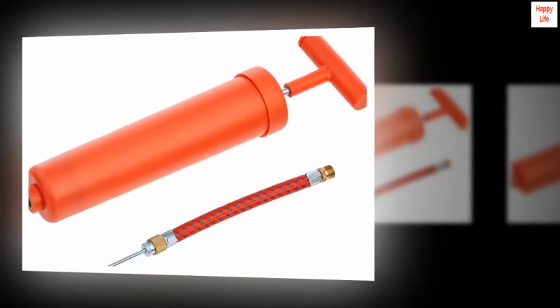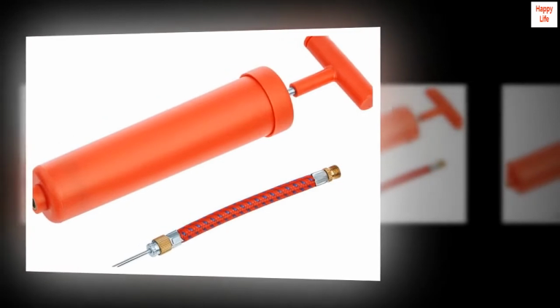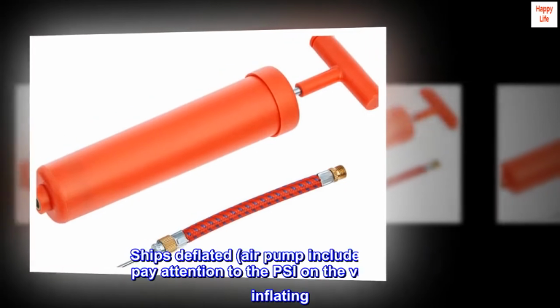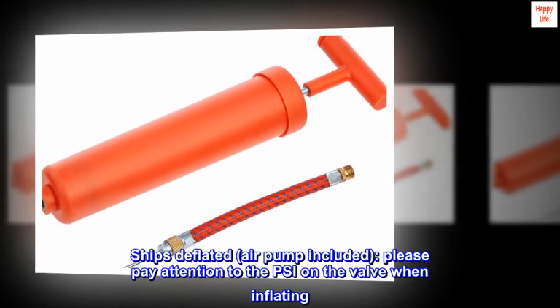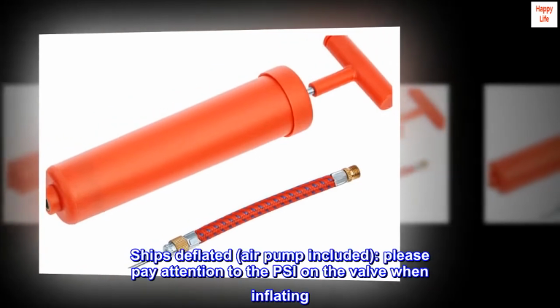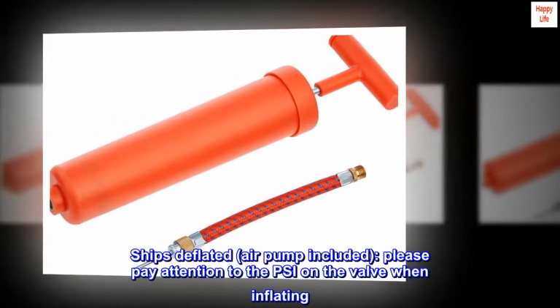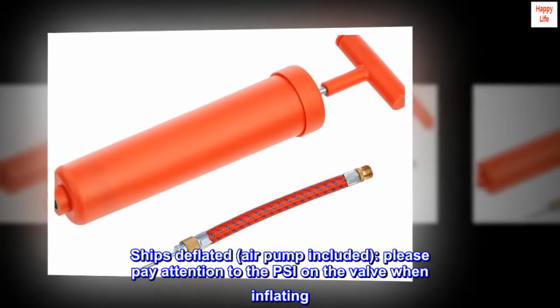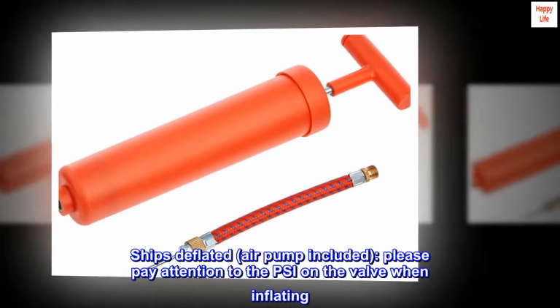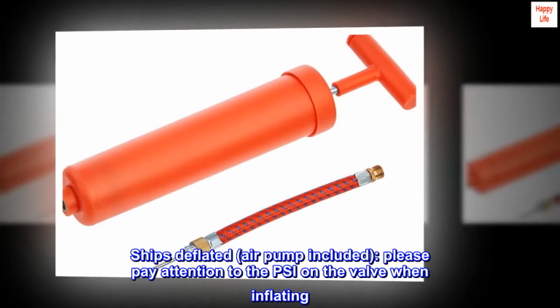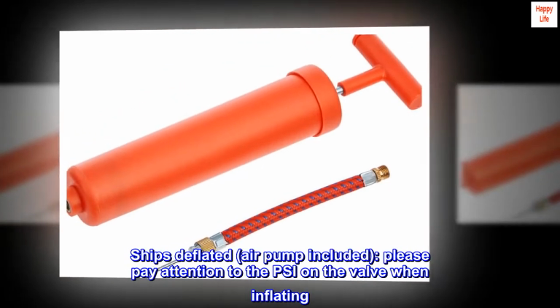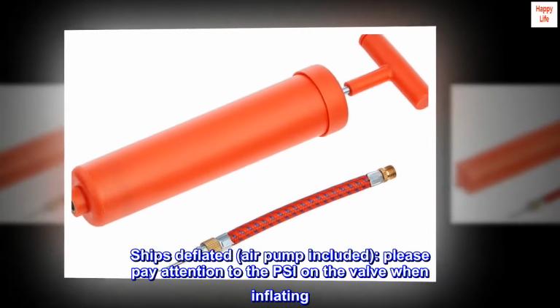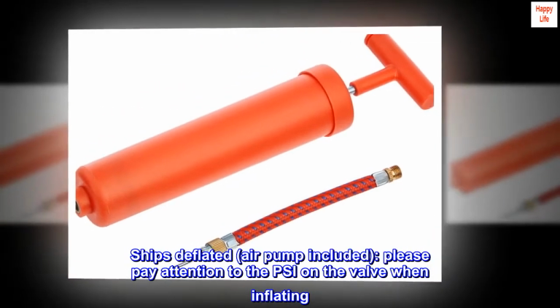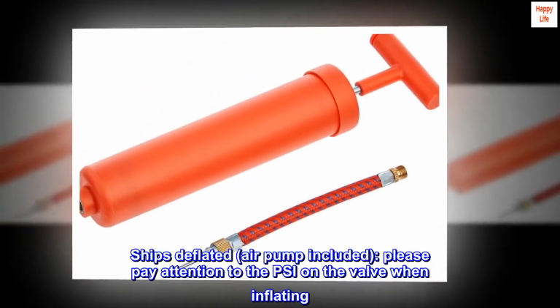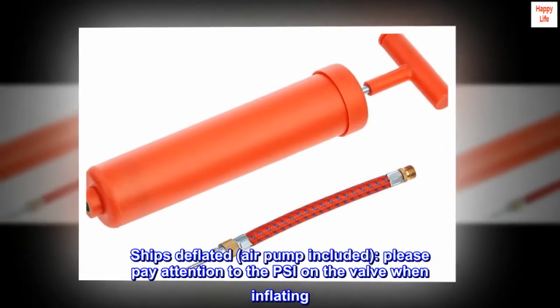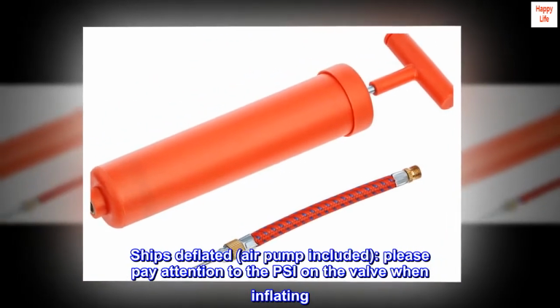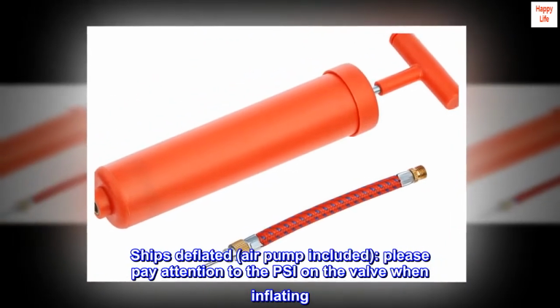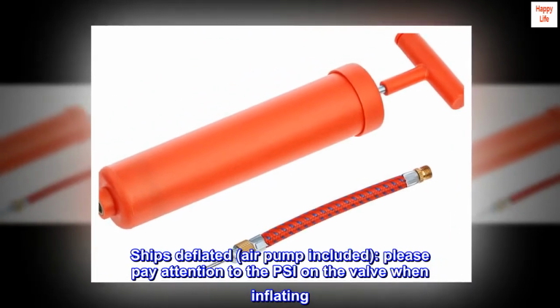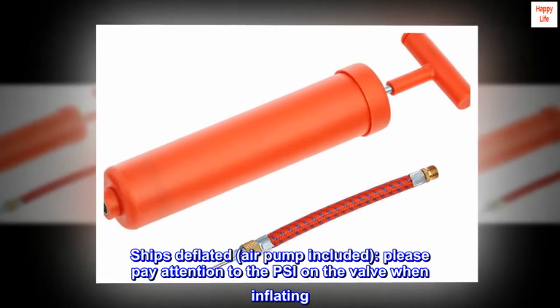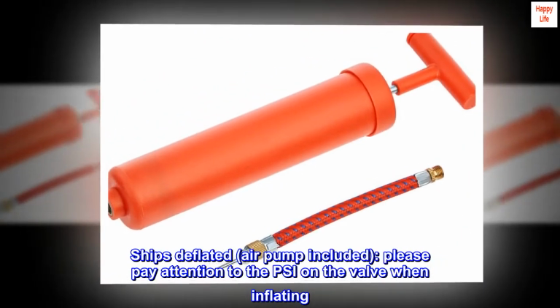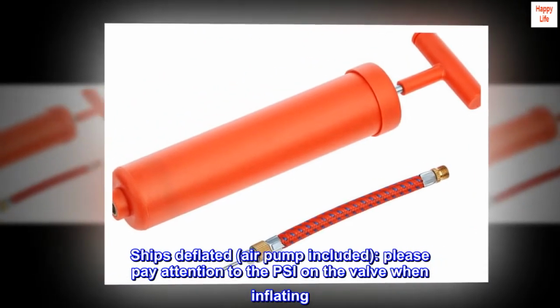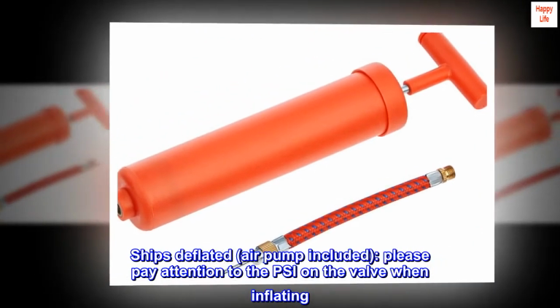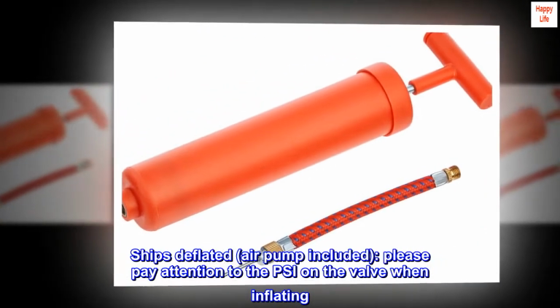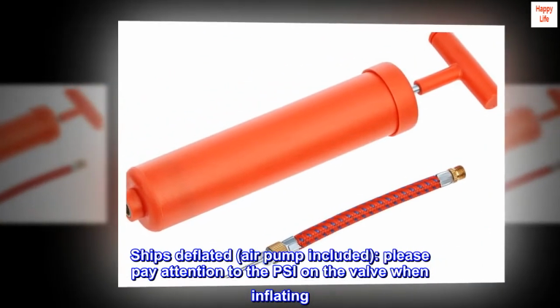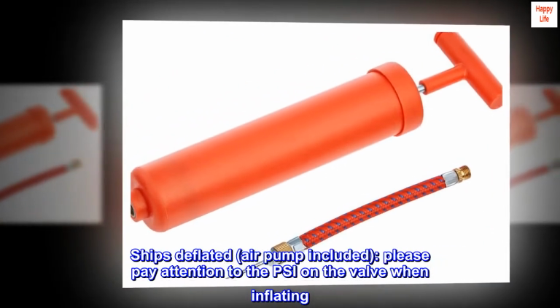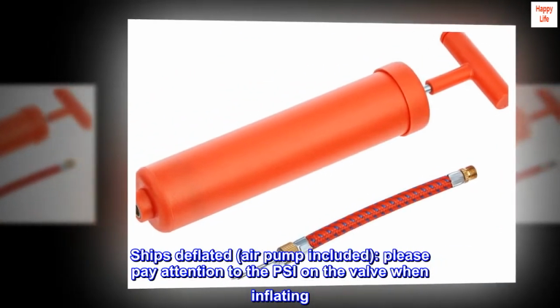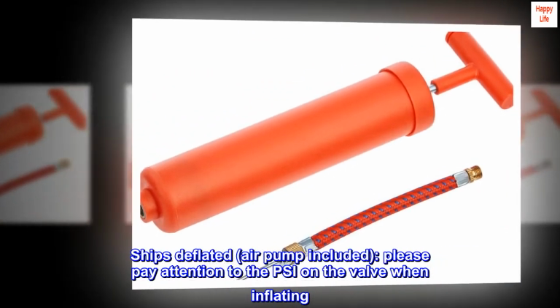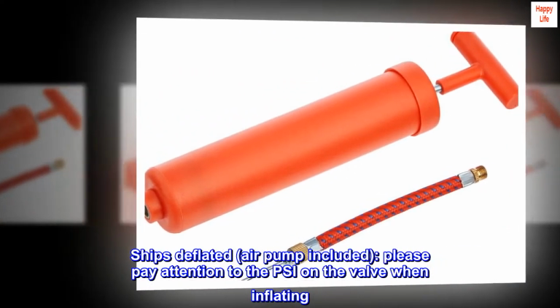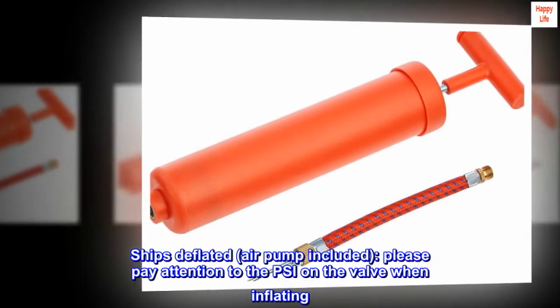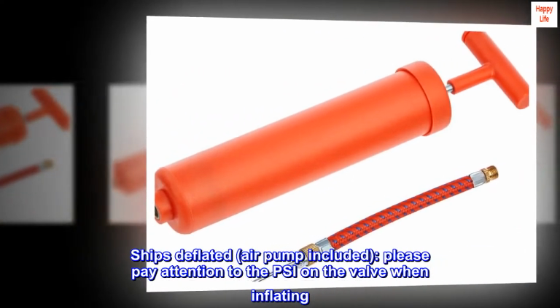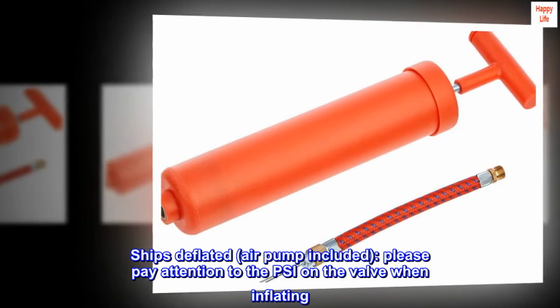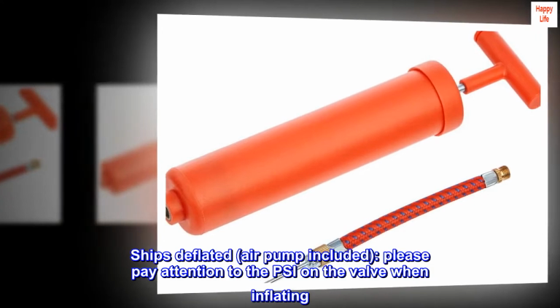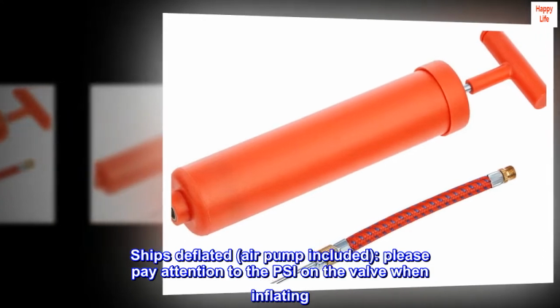Ships deflated, air pump included. Please pay attention to the PSI on the valve when inflating.